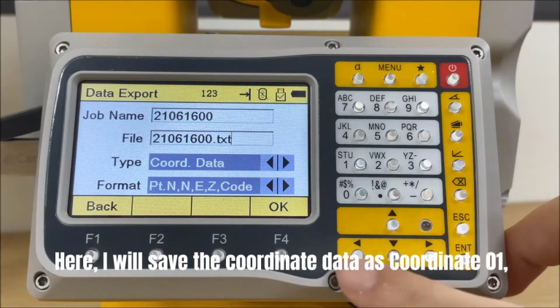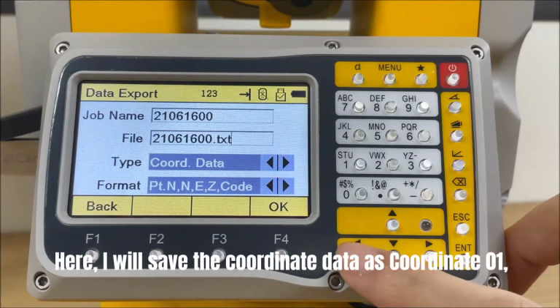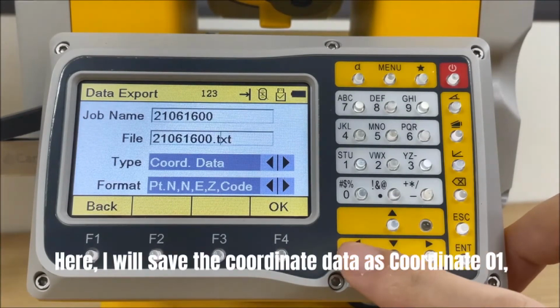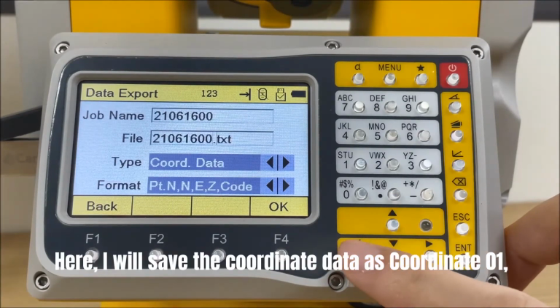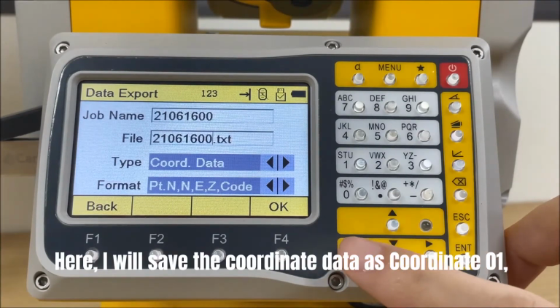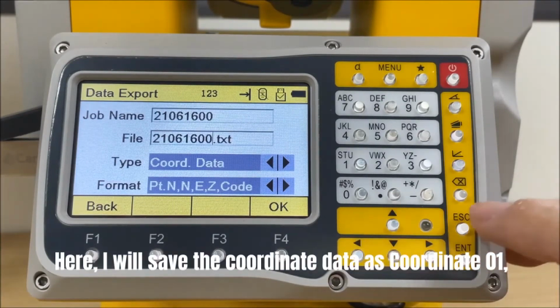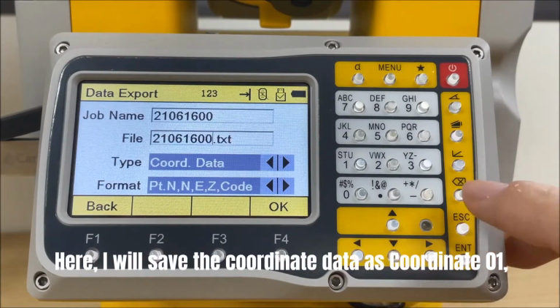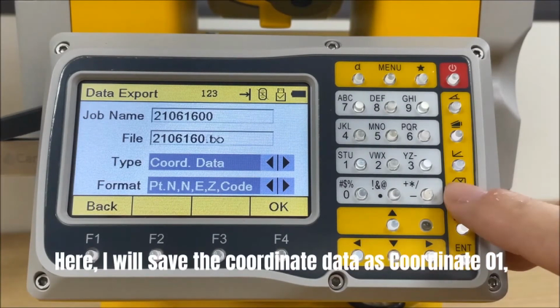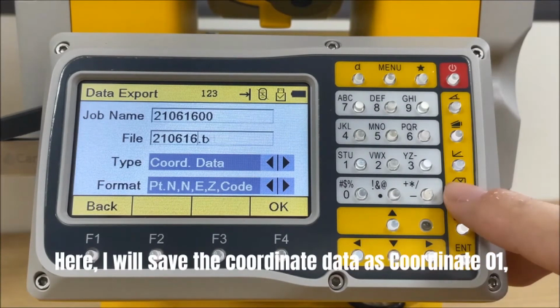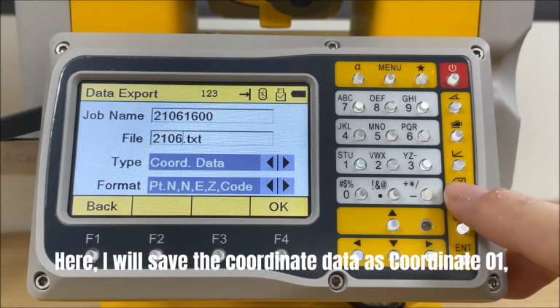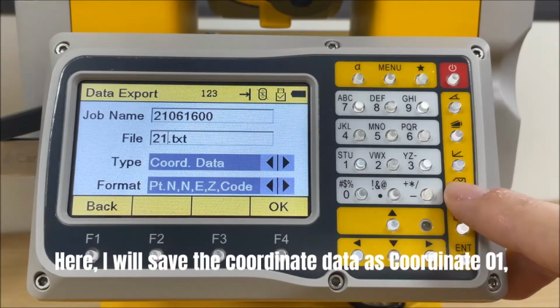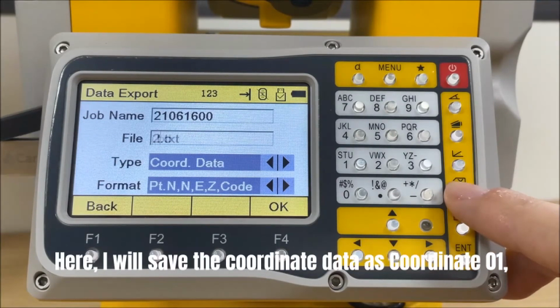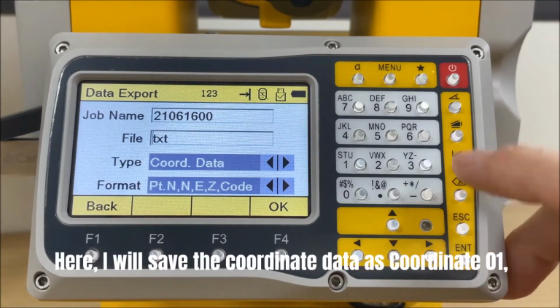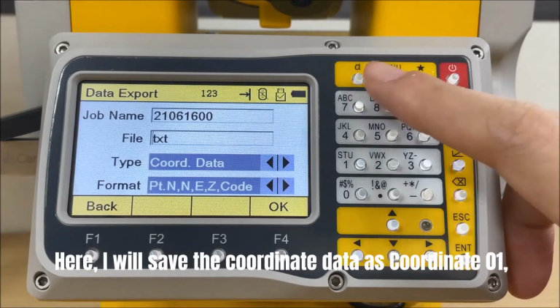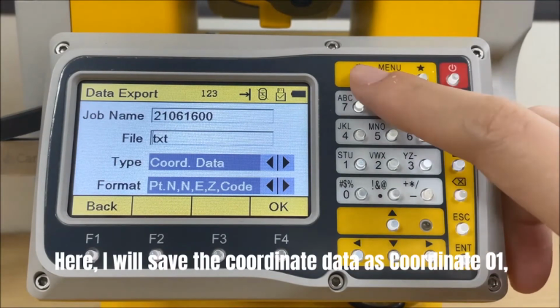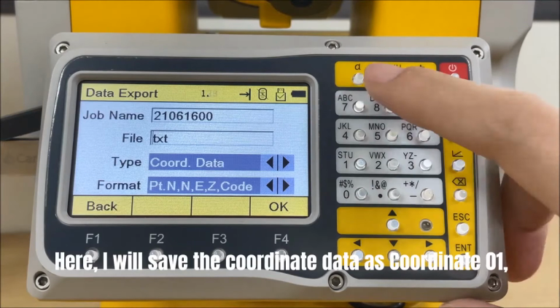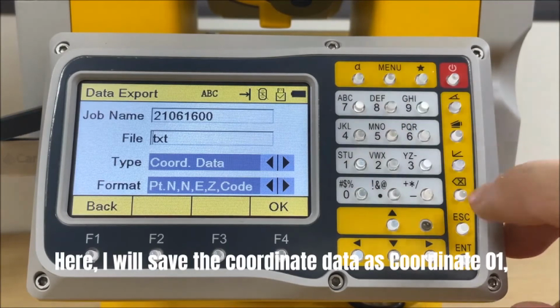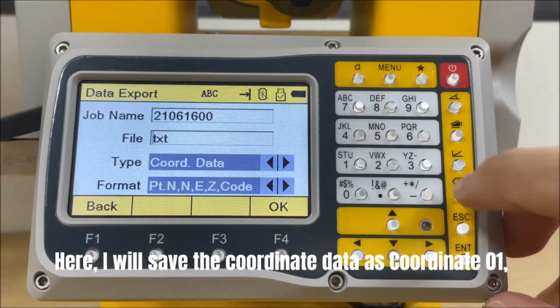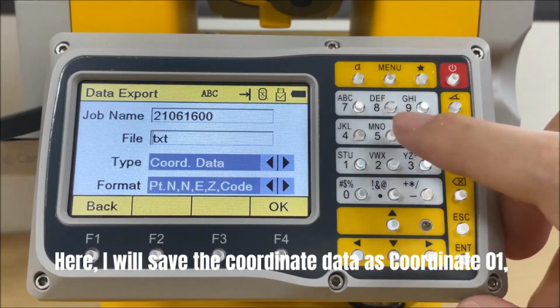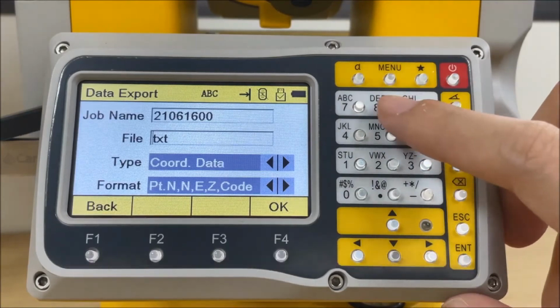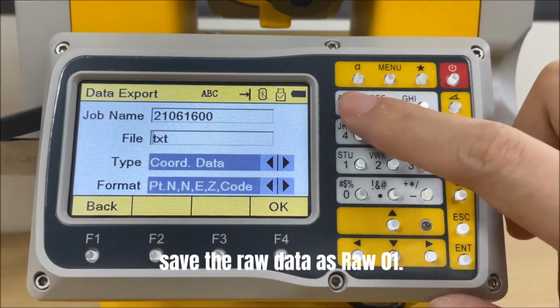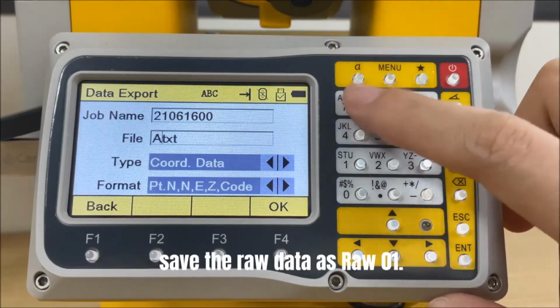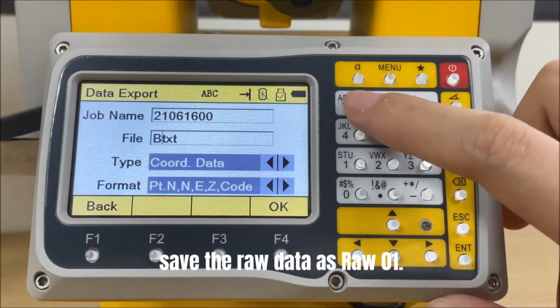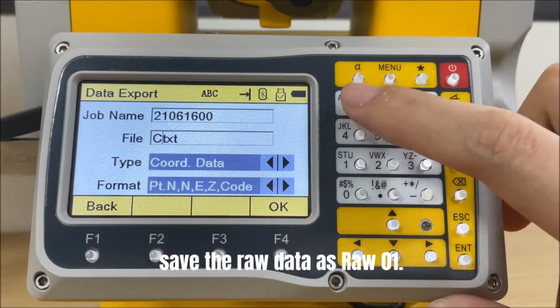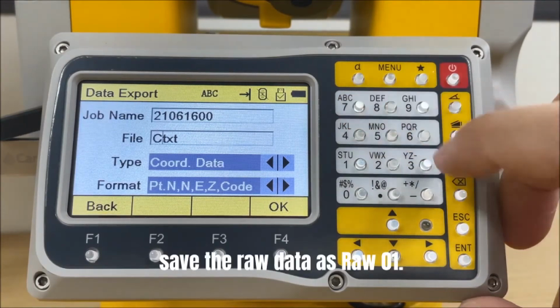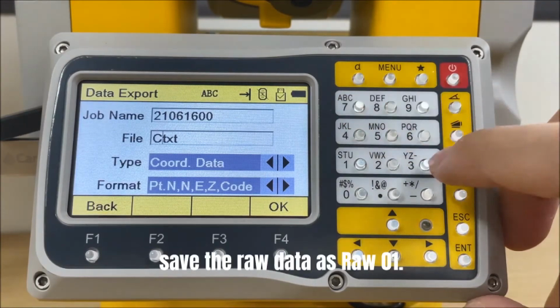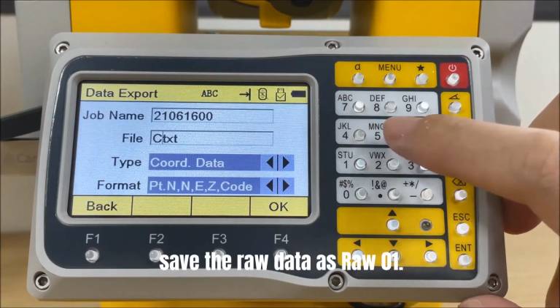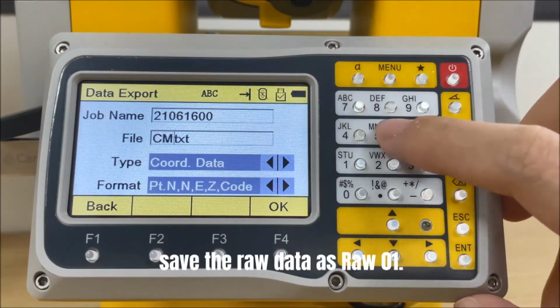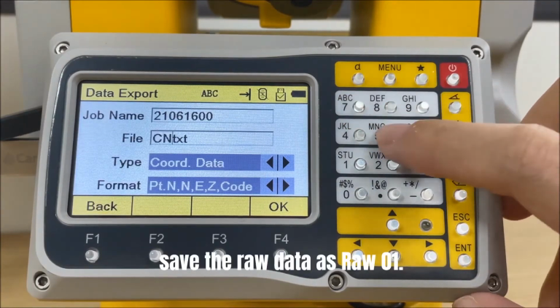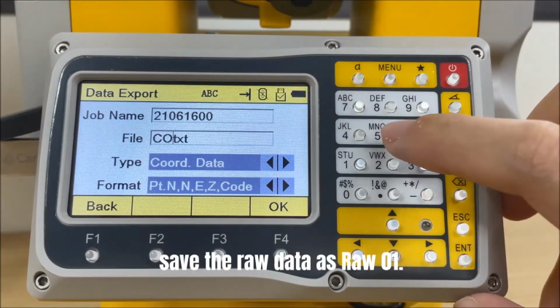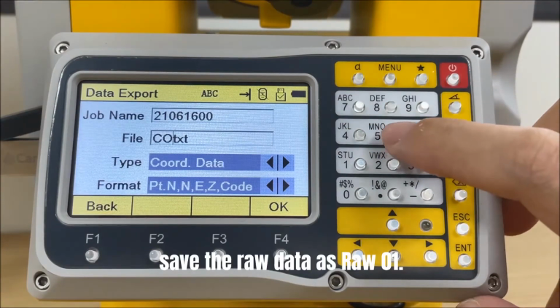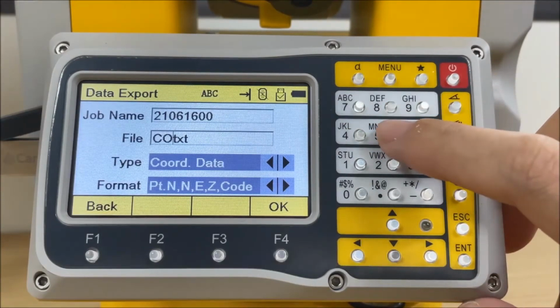Here, I will save the coordinate data as 'coordinate 01' and save the raw data as 'raw 01'.